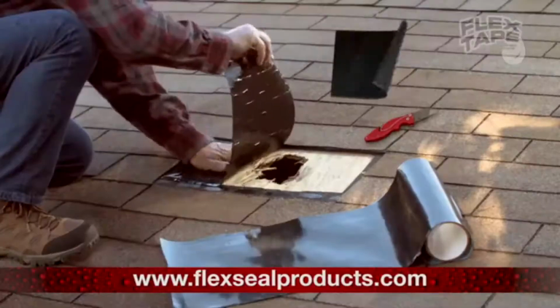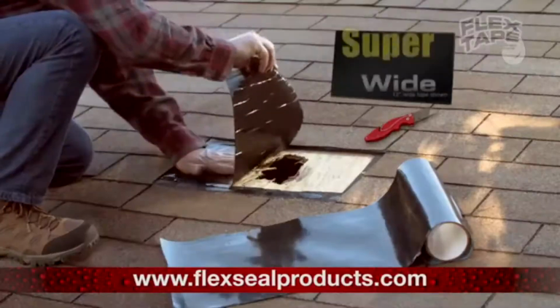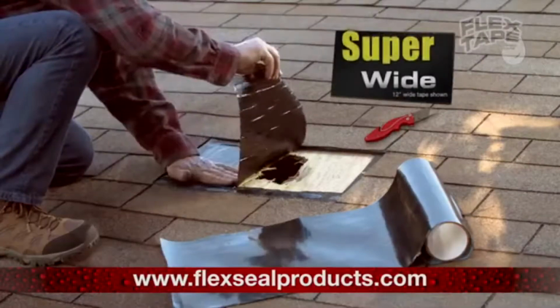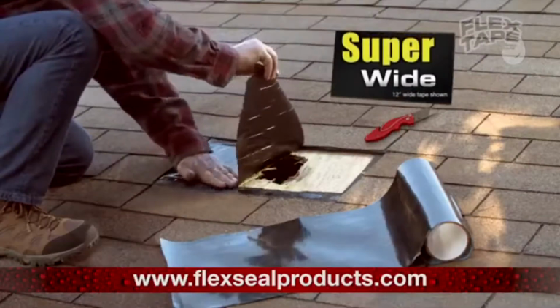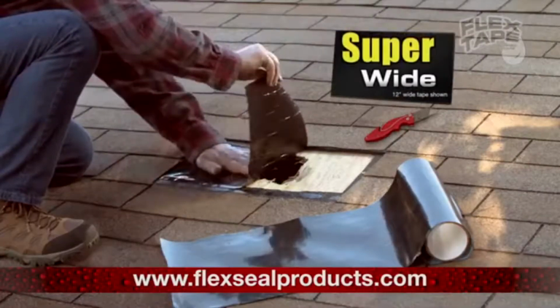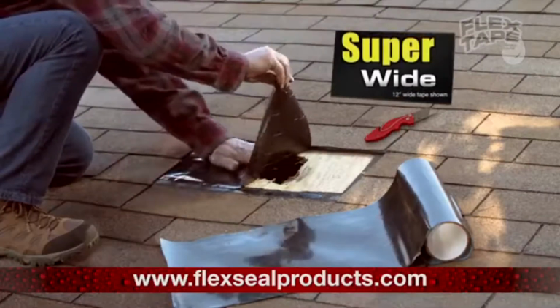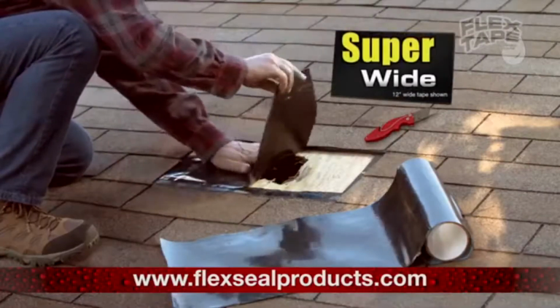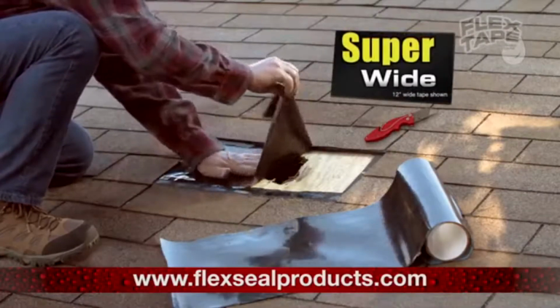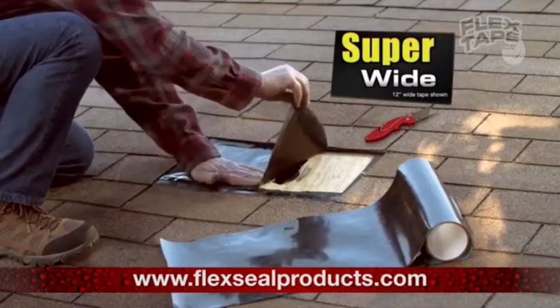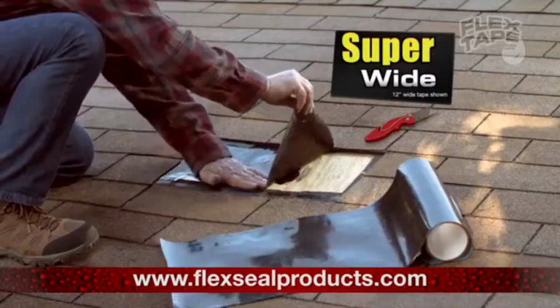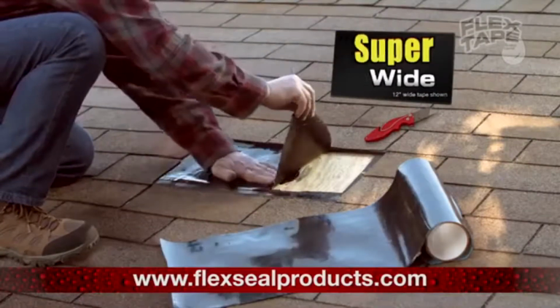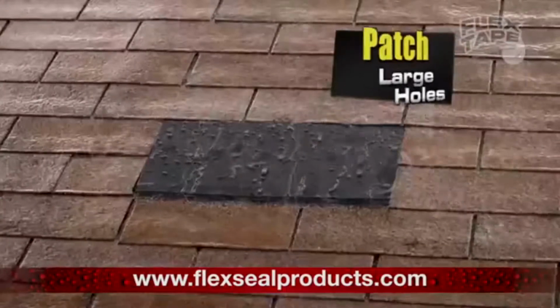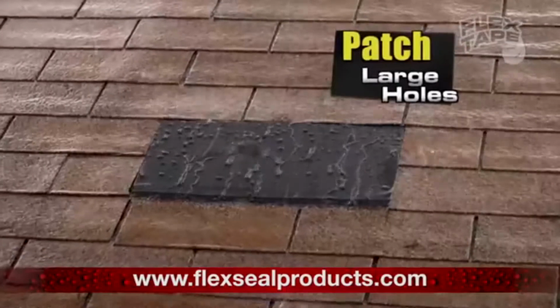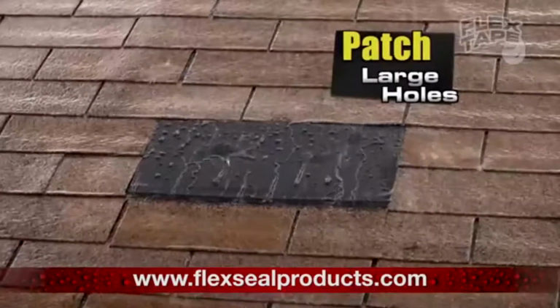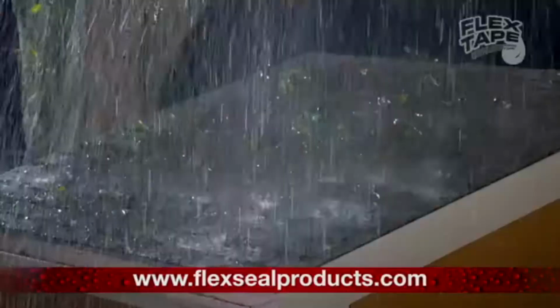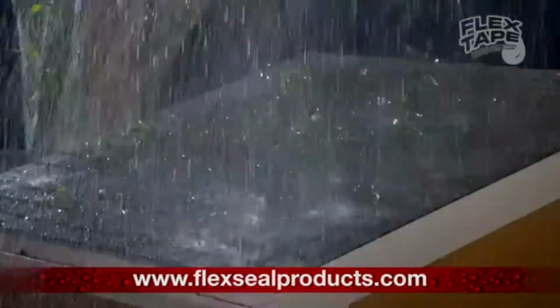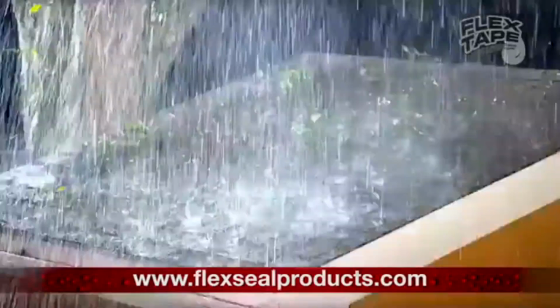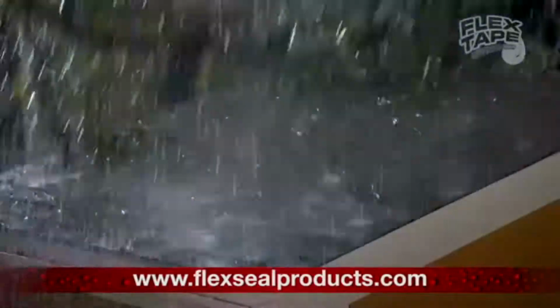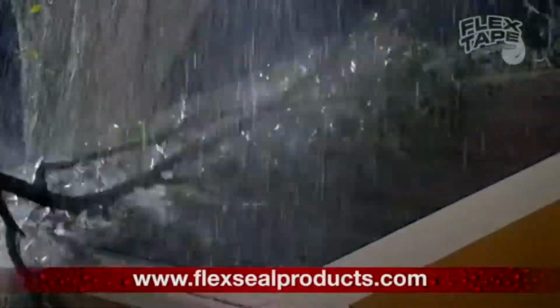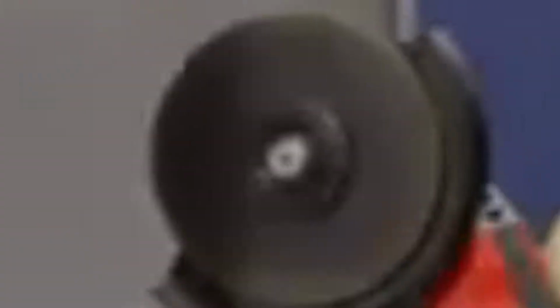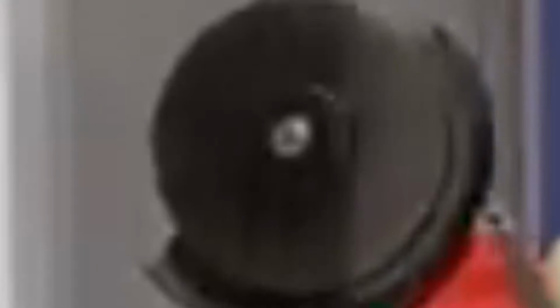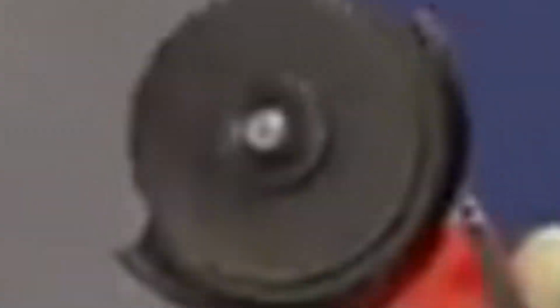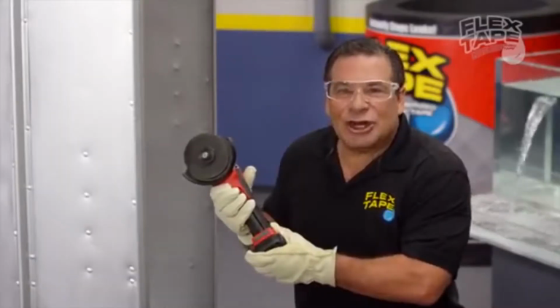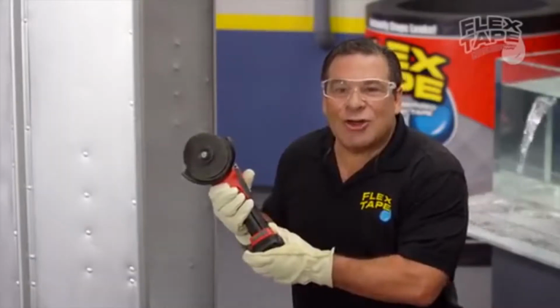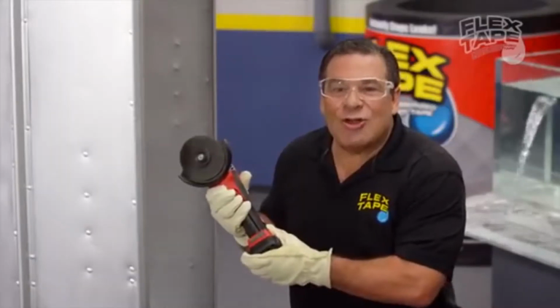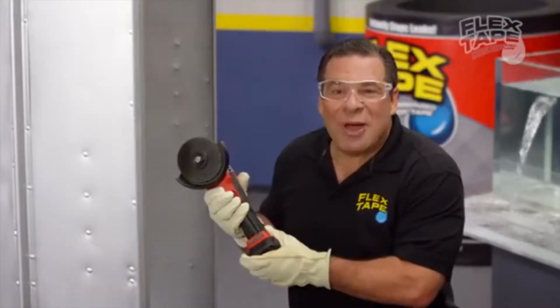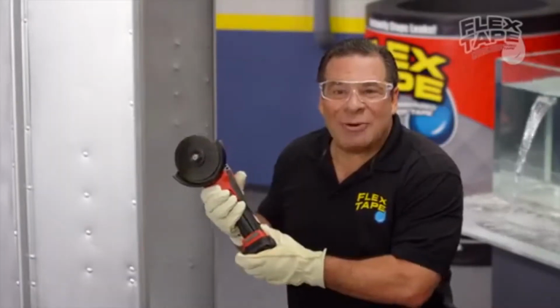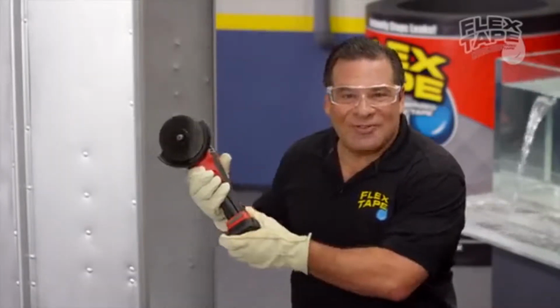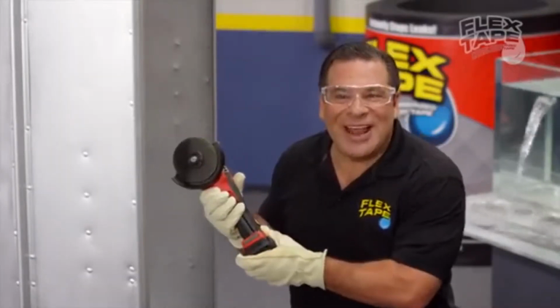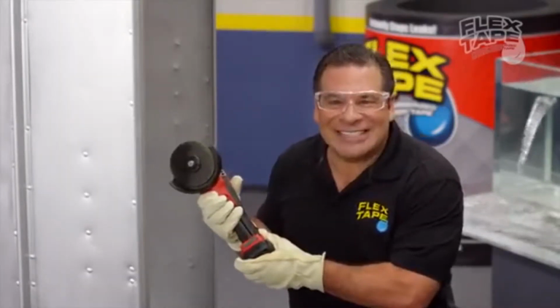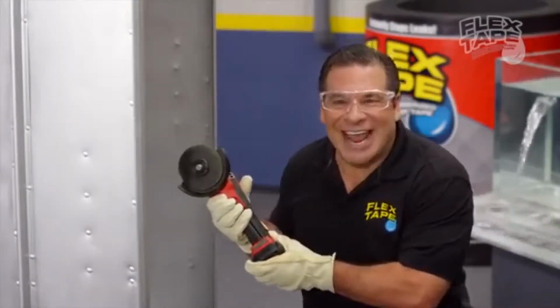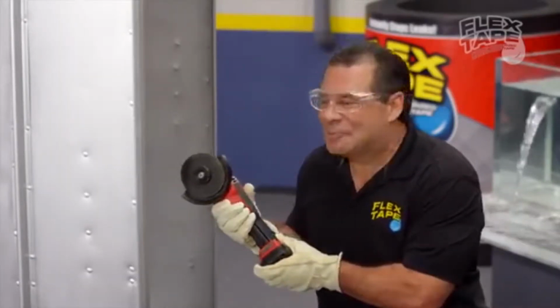But Flex Tape comes super wide, so you can easily cover large areas. To show you the power of Flex Tape...